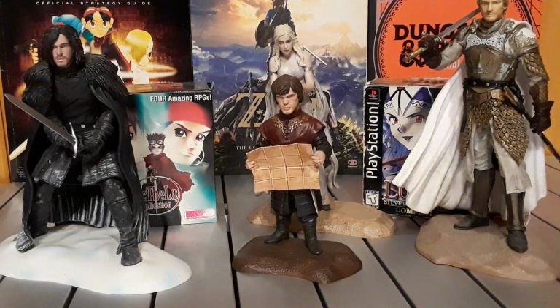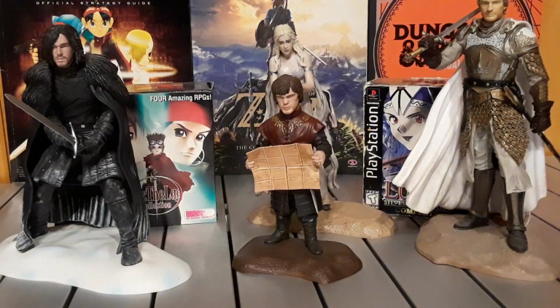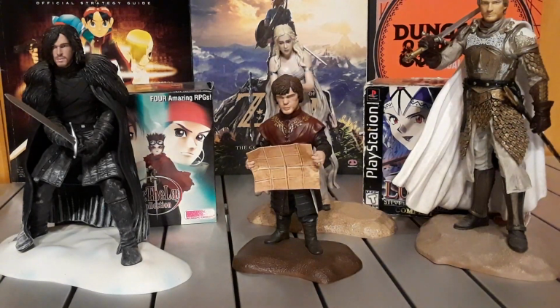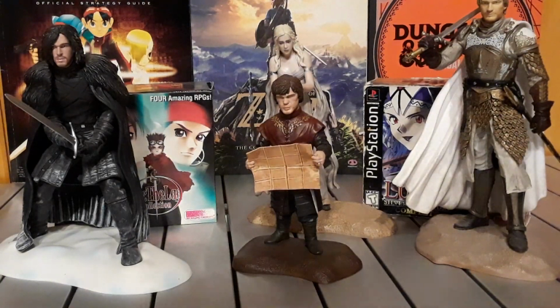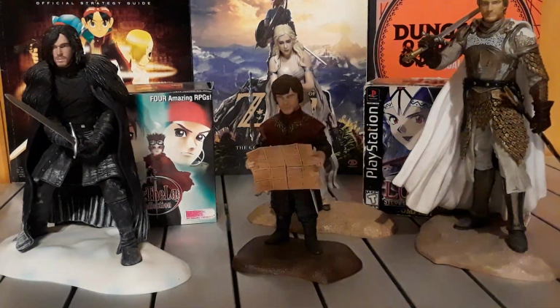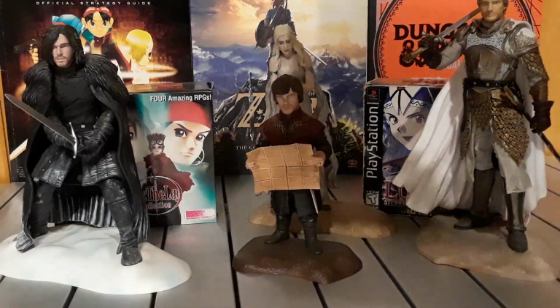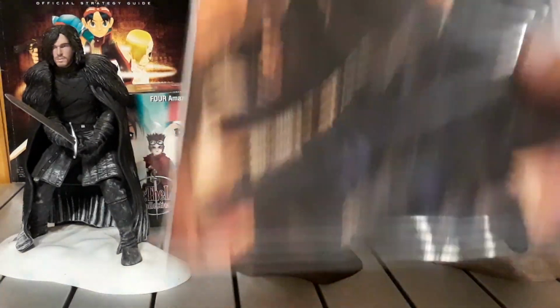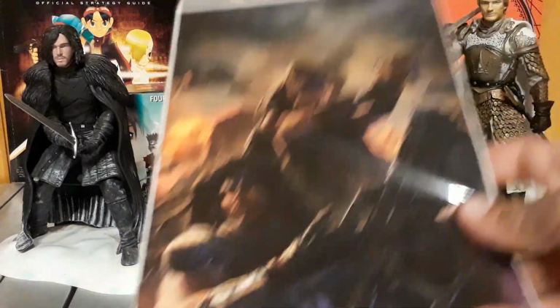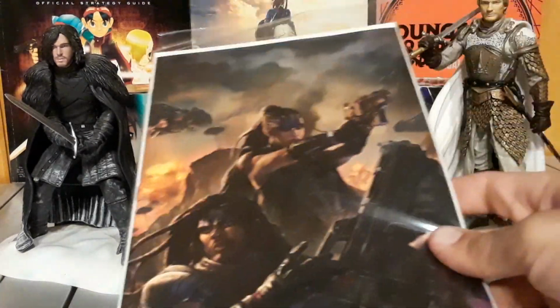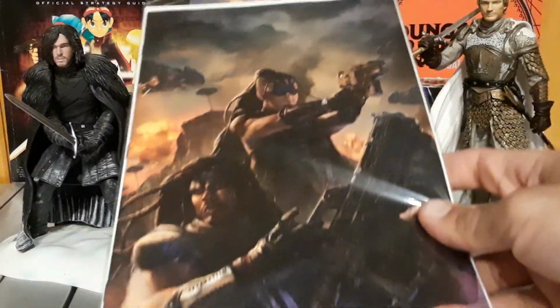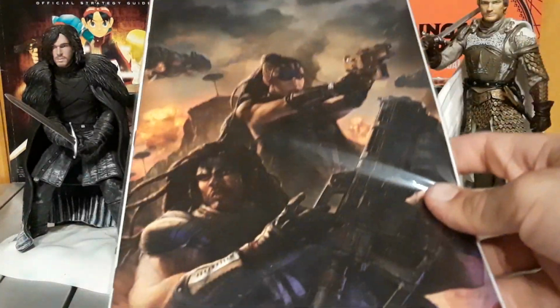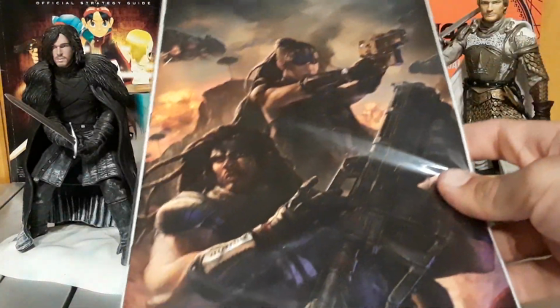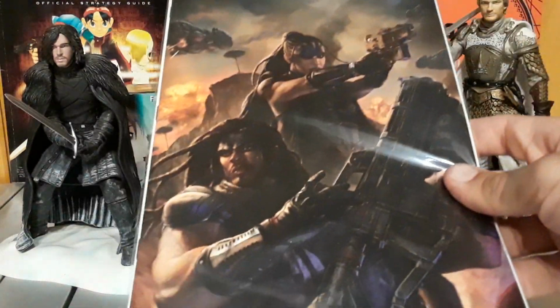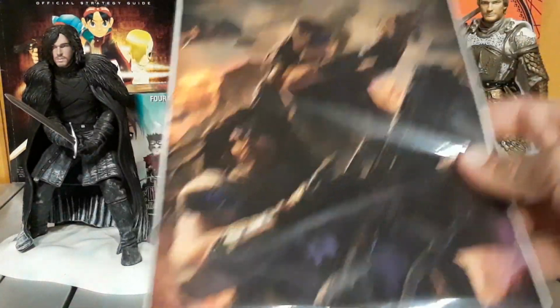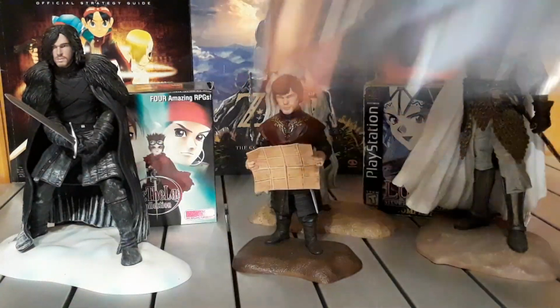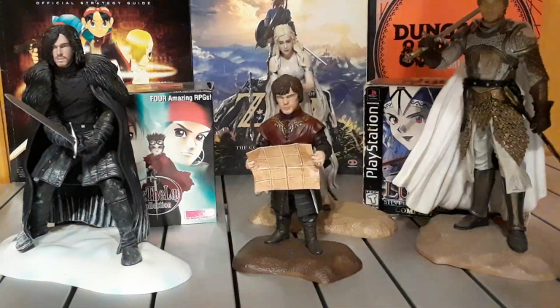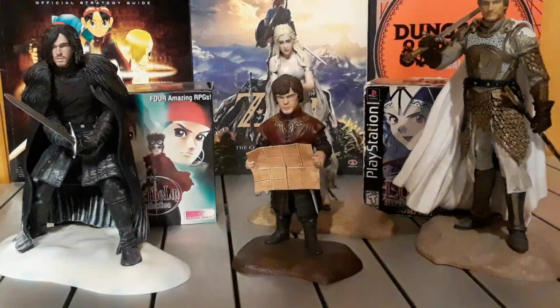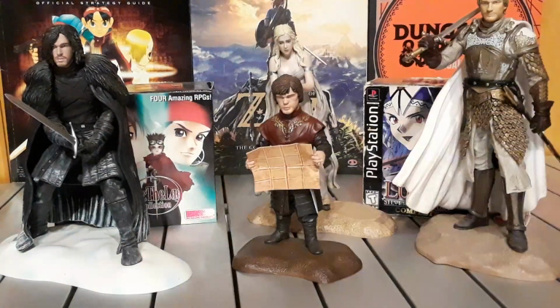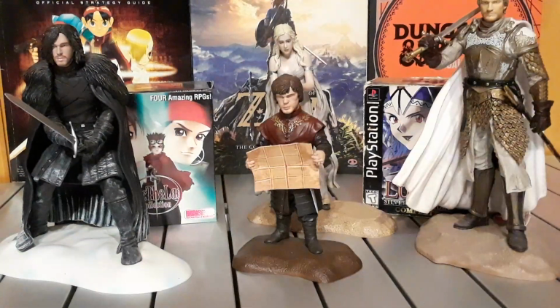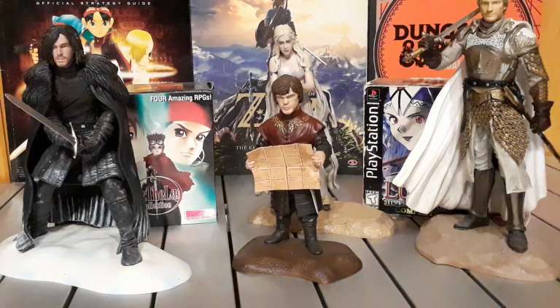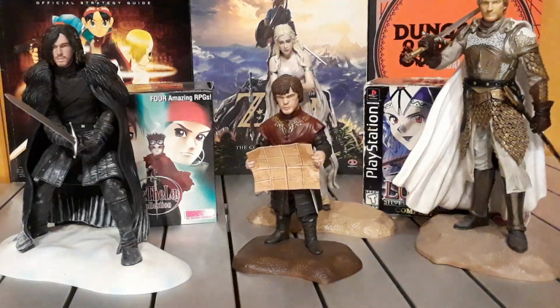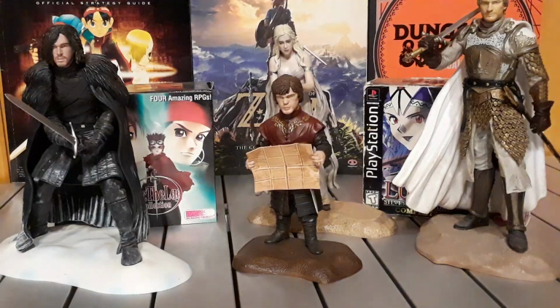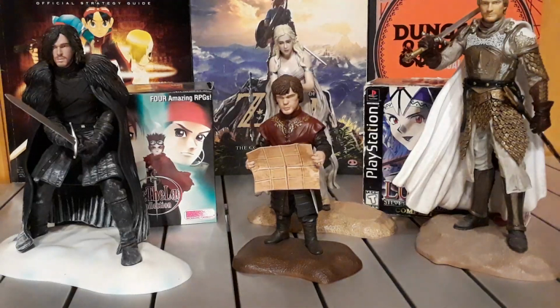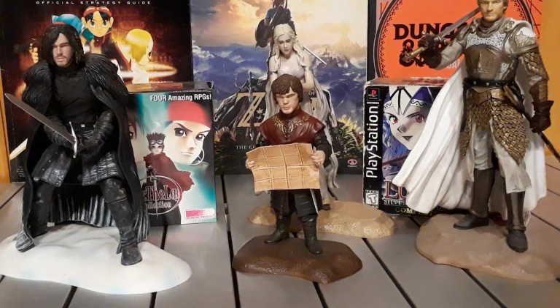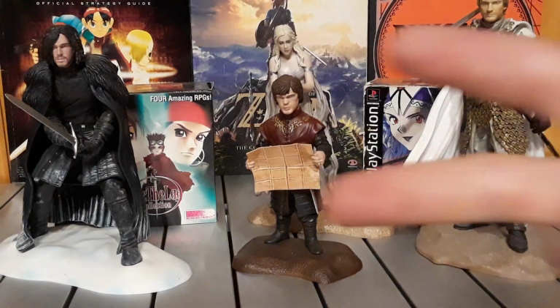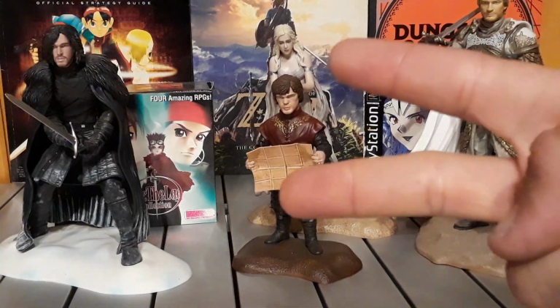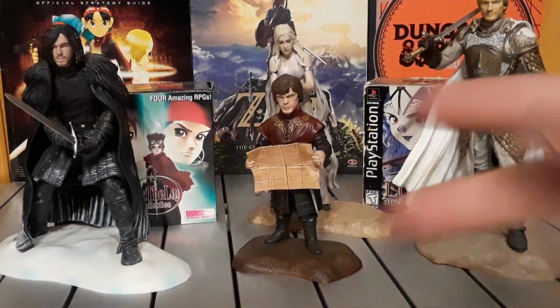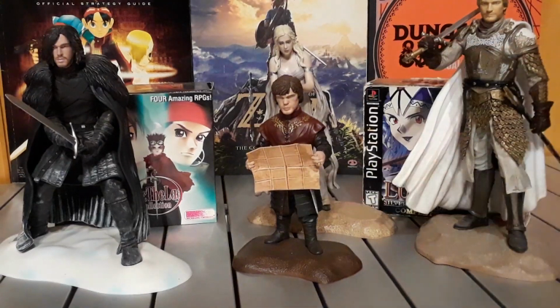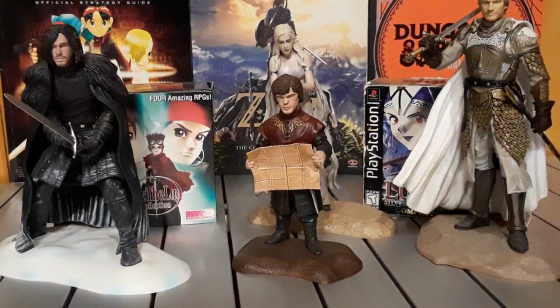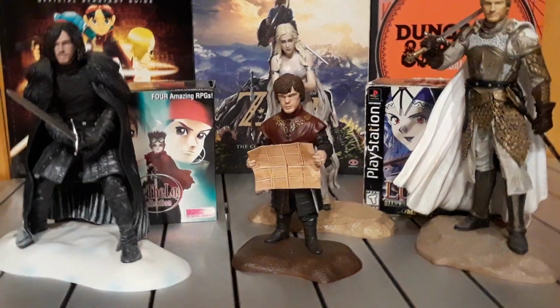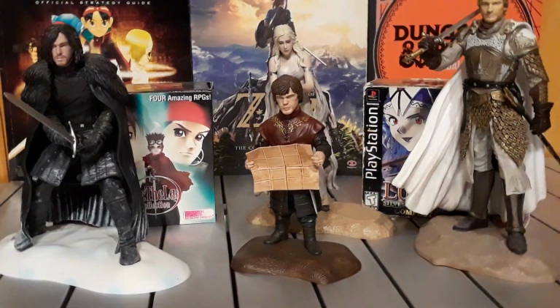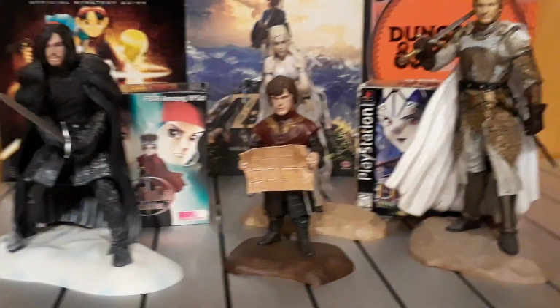And this is Rebel Moon issue four. So that's it for this haul video, guys. Peace out, bye.